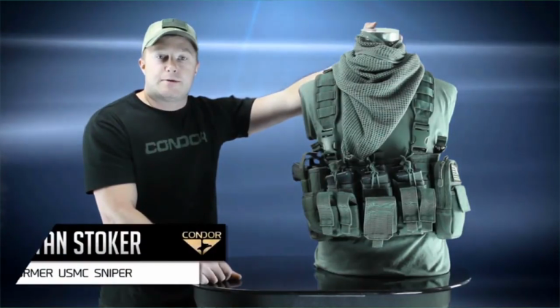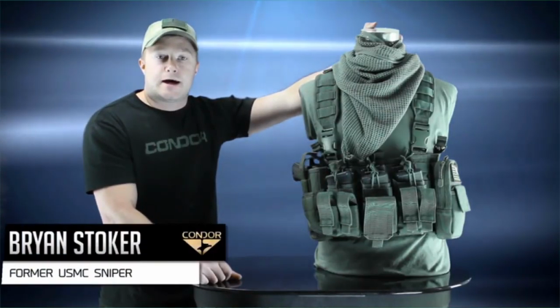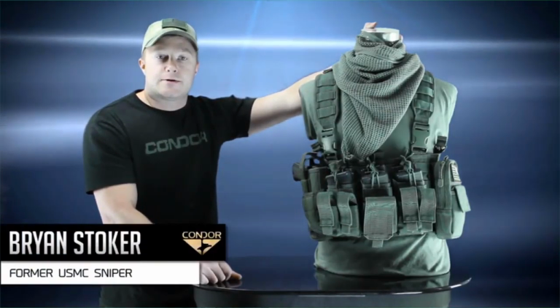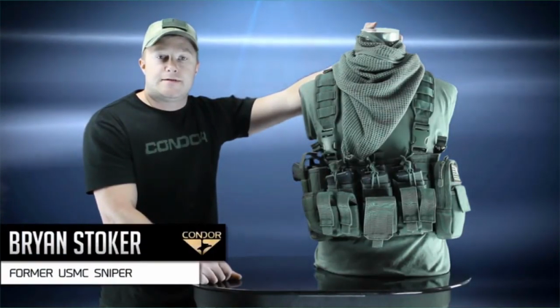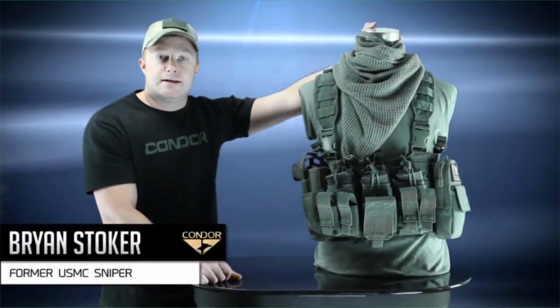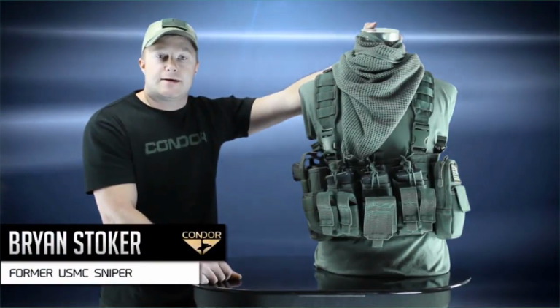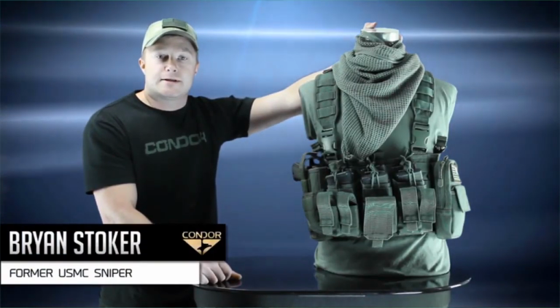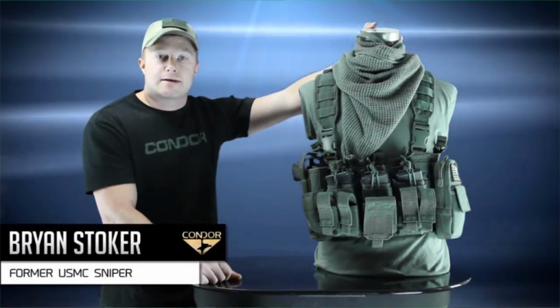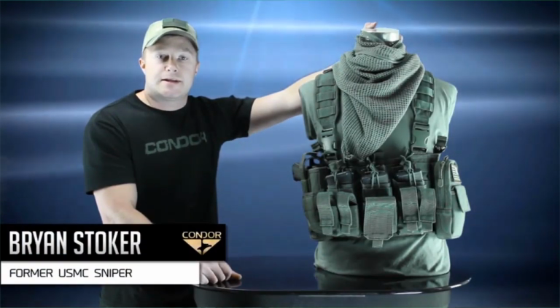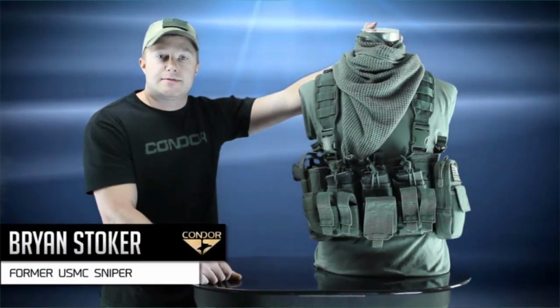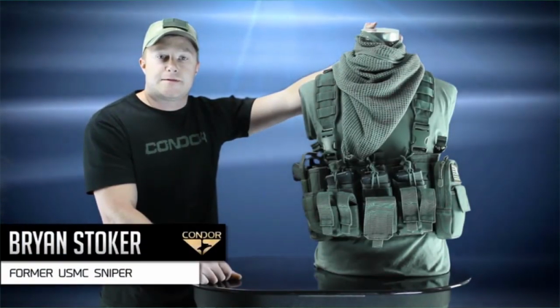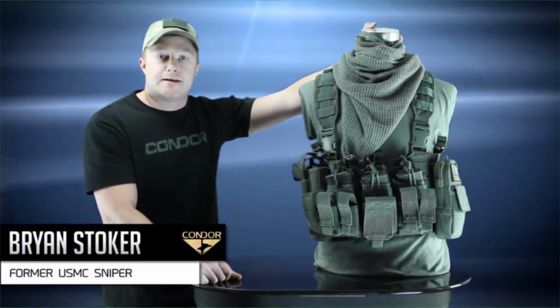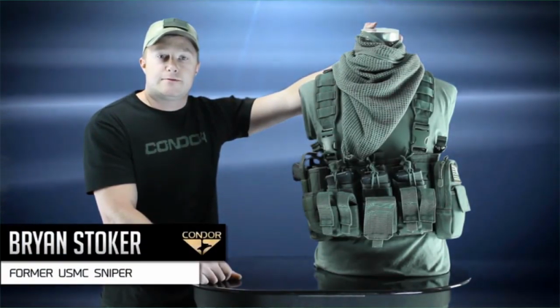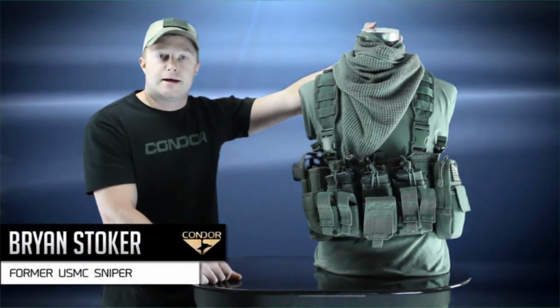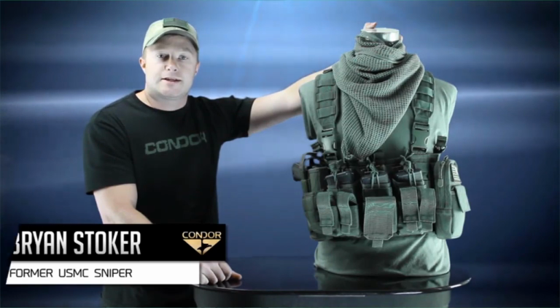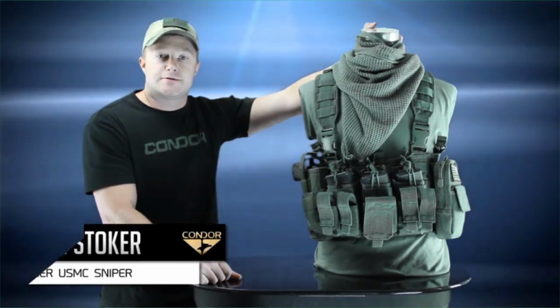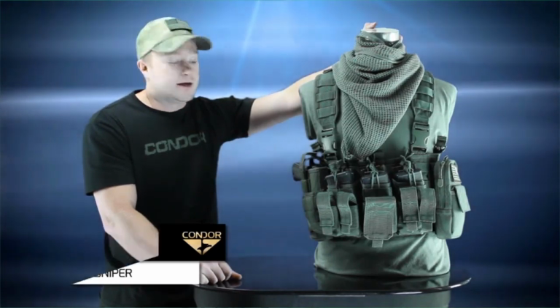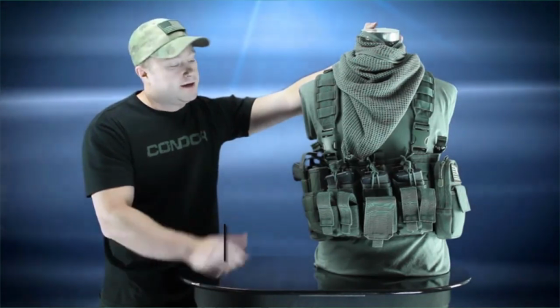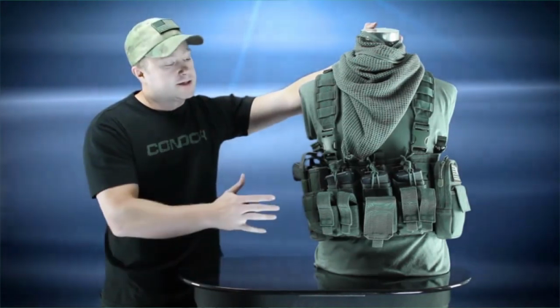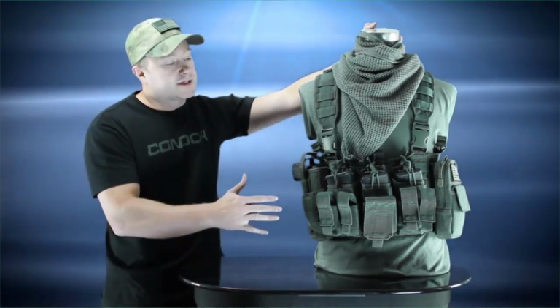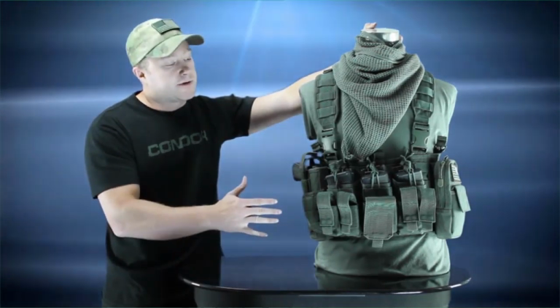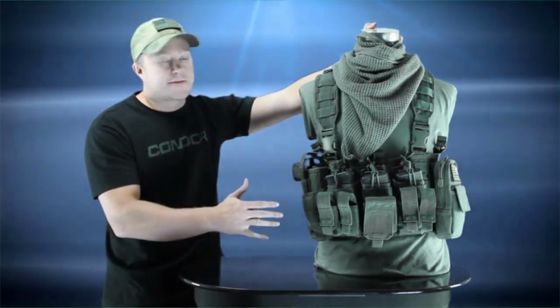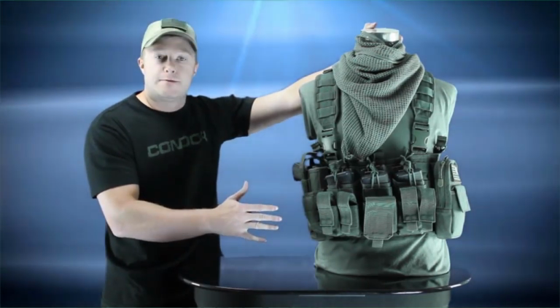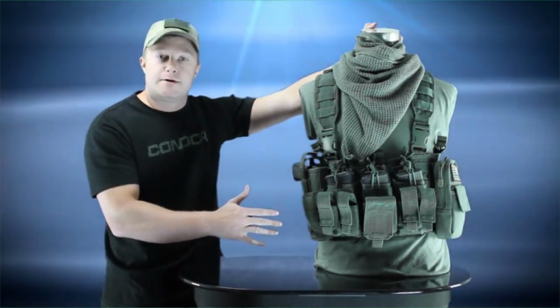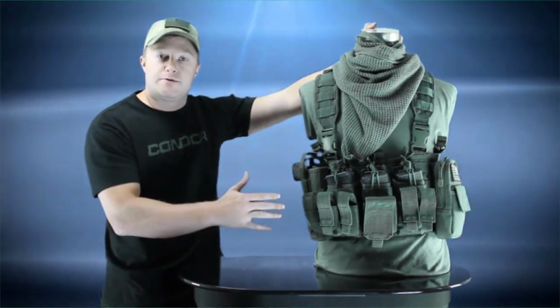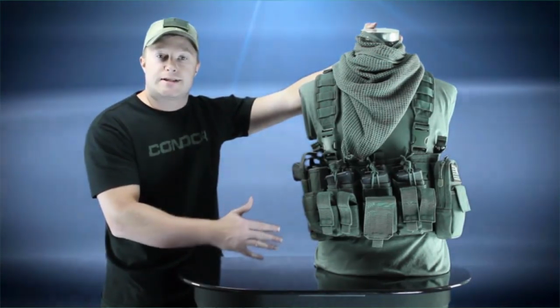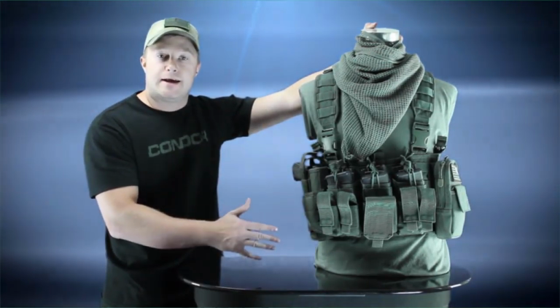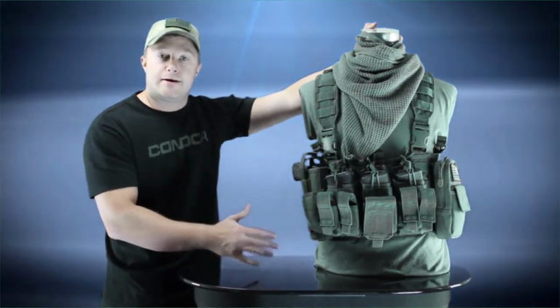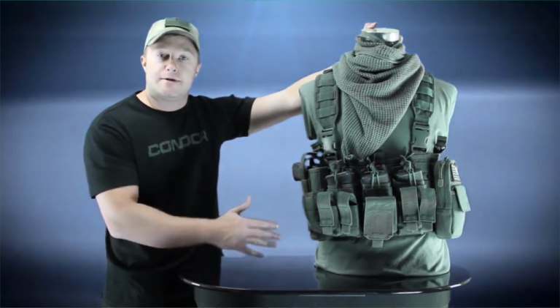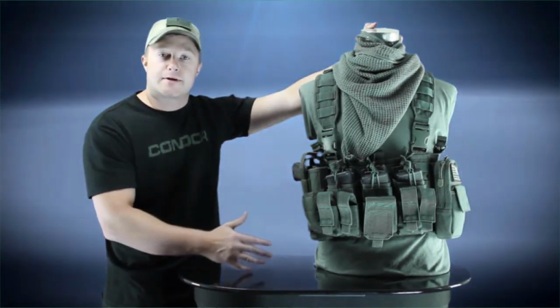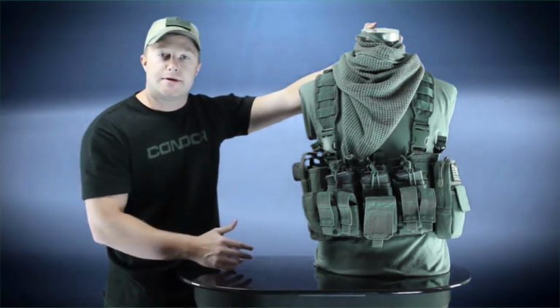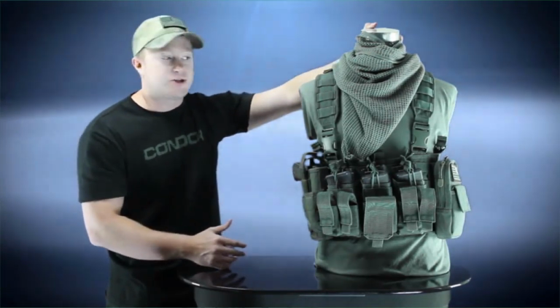I'm Brian with Condor TV and today we're going to talk about the MCR5 Recon Chest Rig. This rig is perfect for anyone who uses an AR and pistol combination.